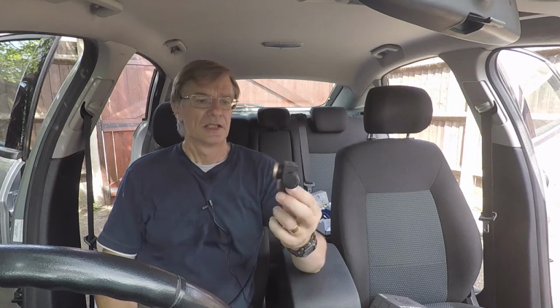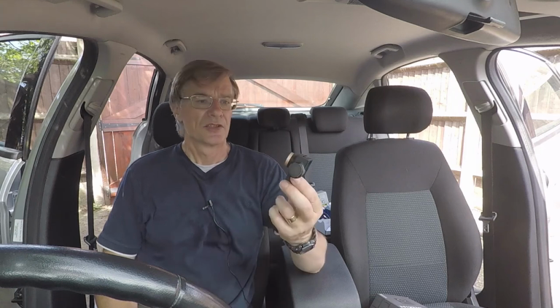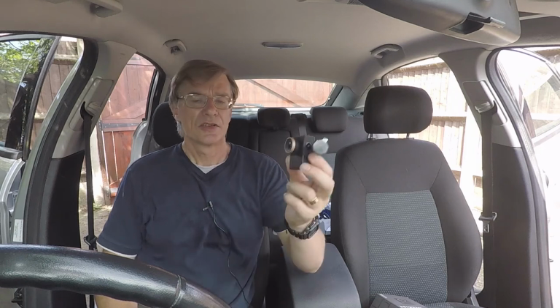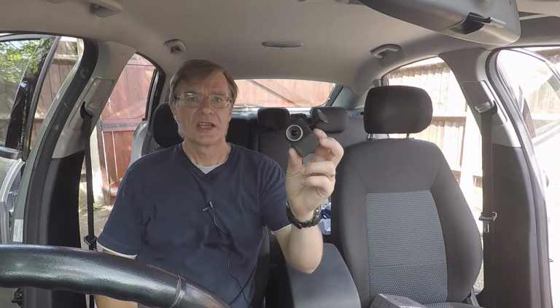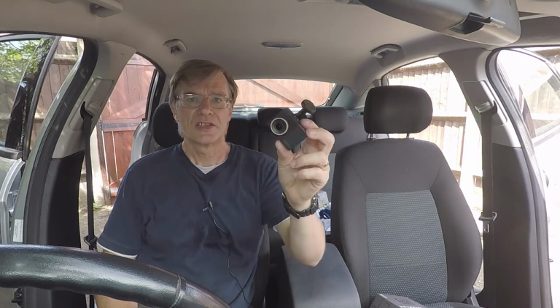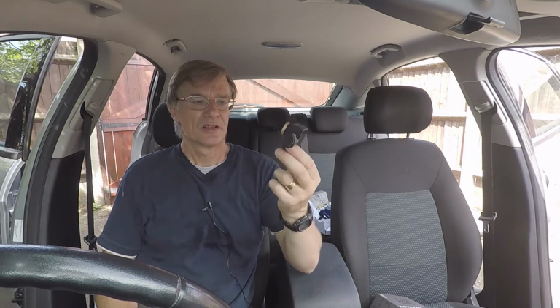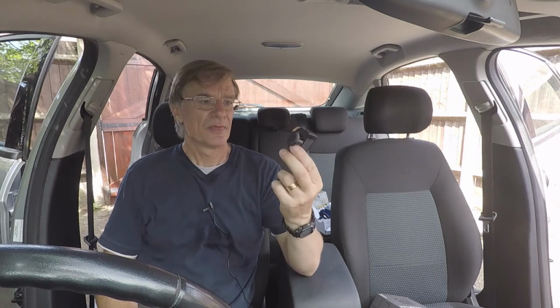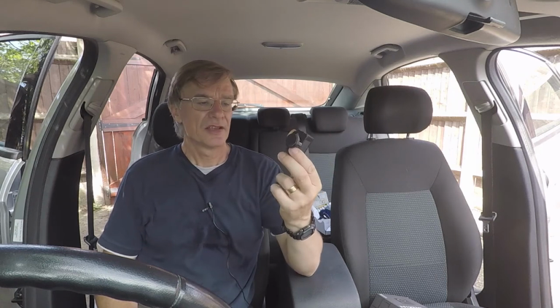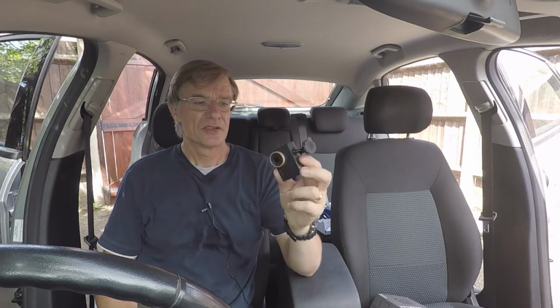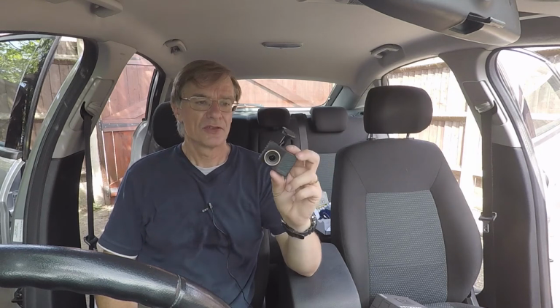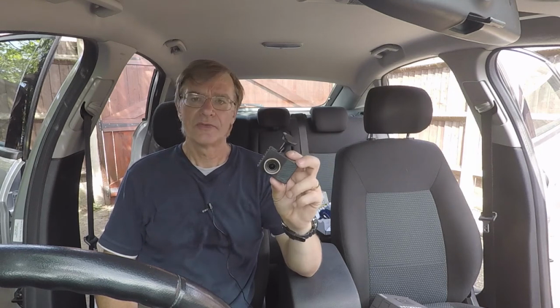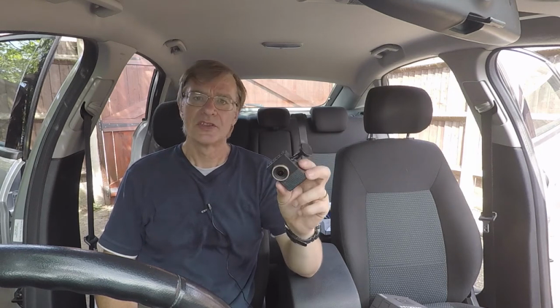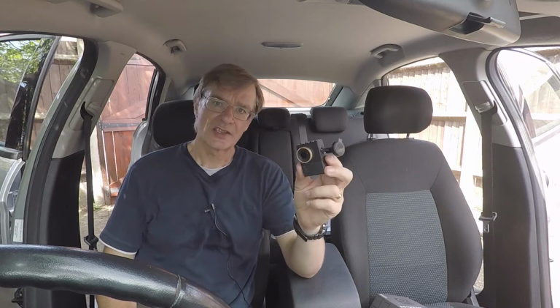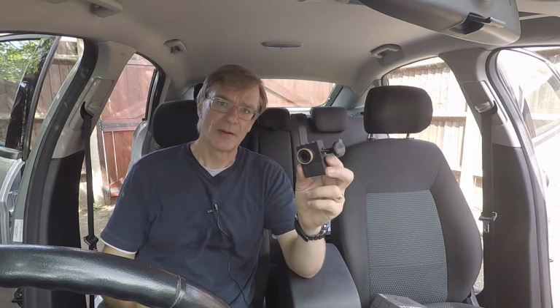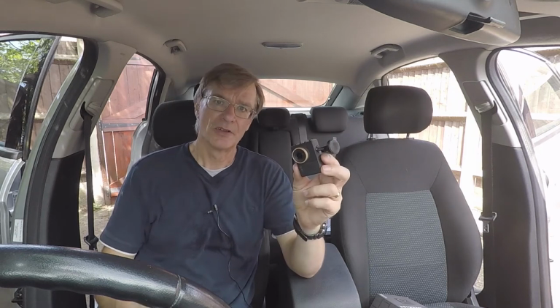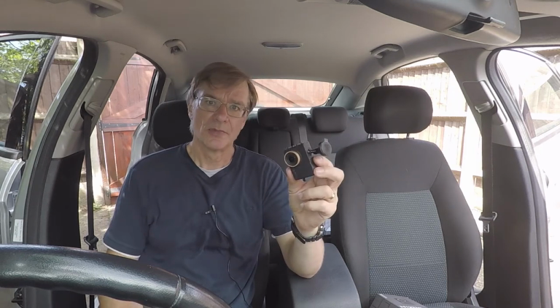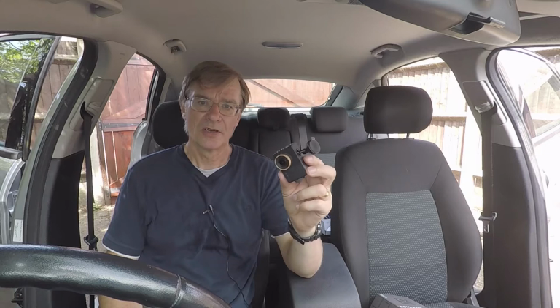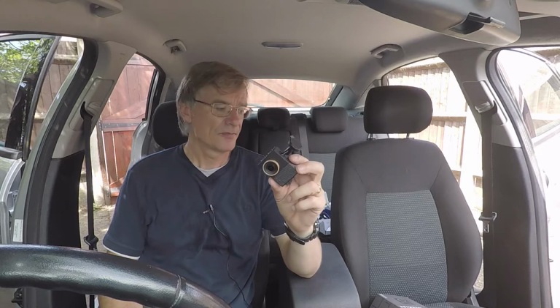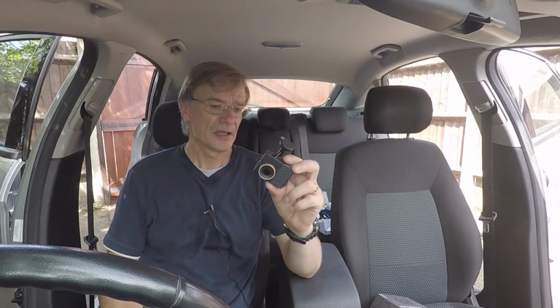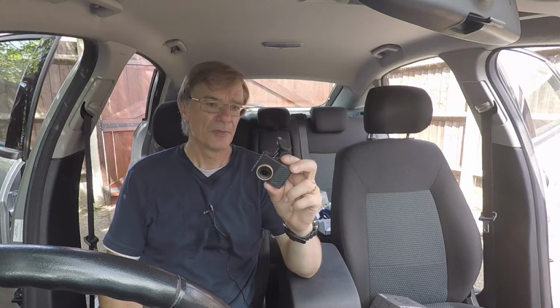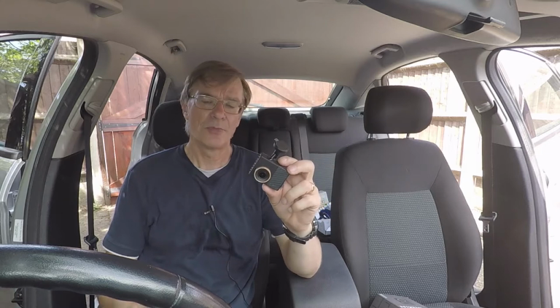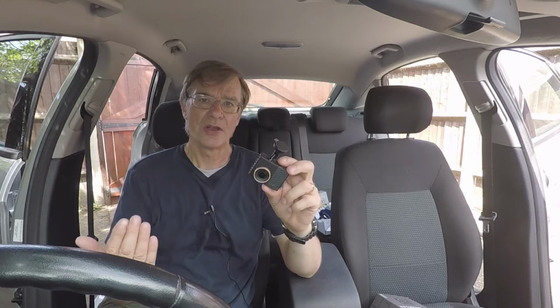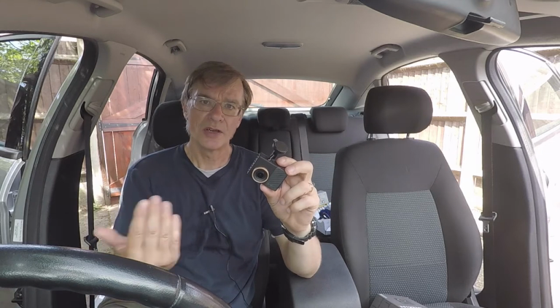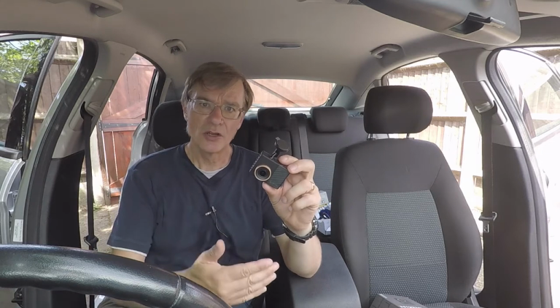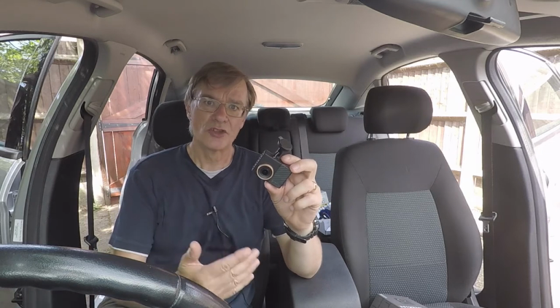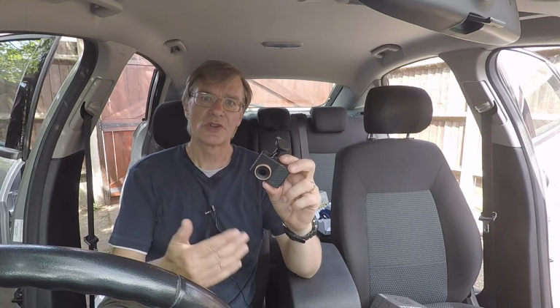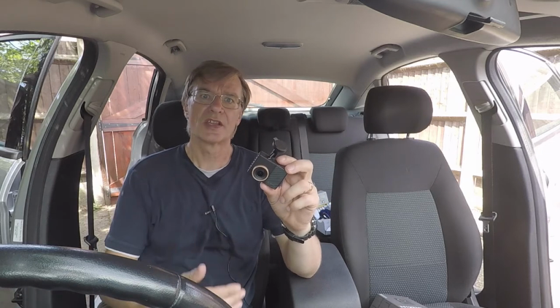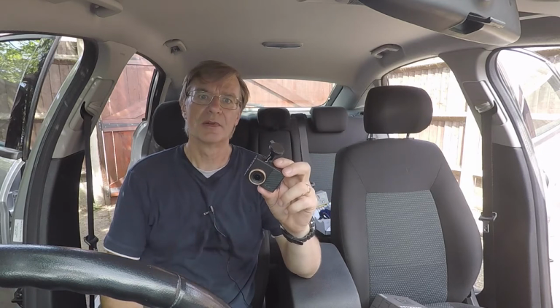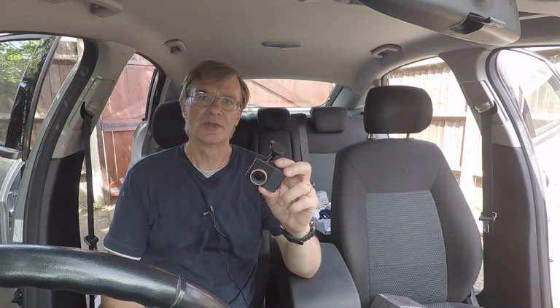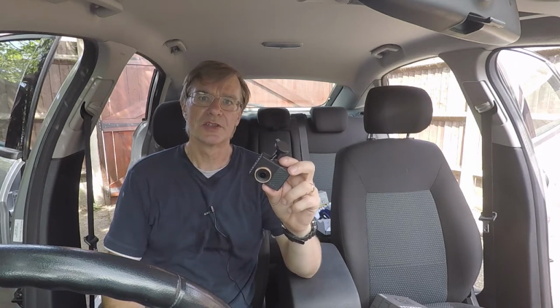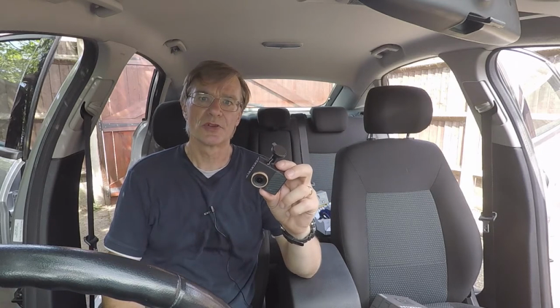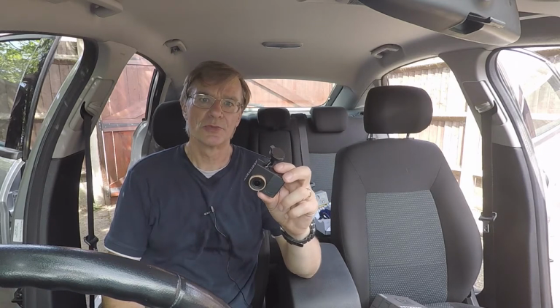Today's plan is to try and fit this dash camera into my car, but by hiding as much of the cabling away as possible.